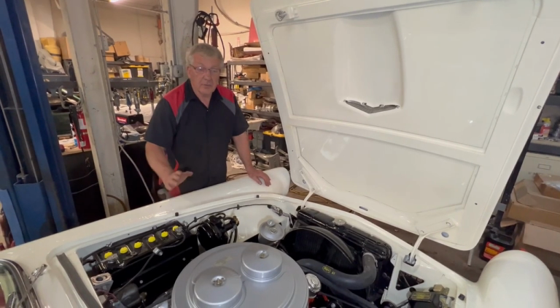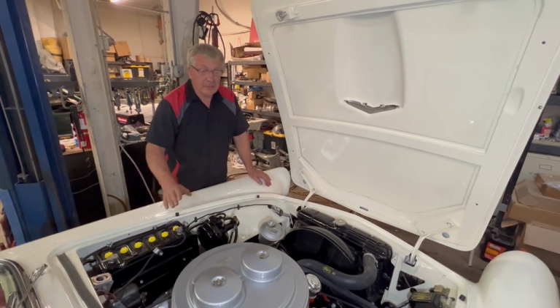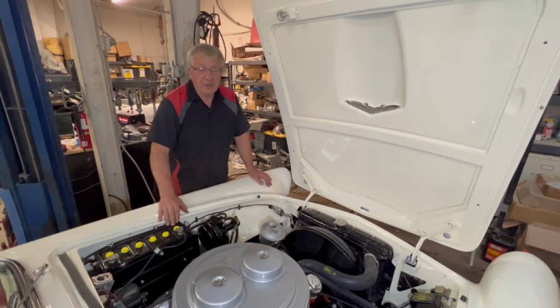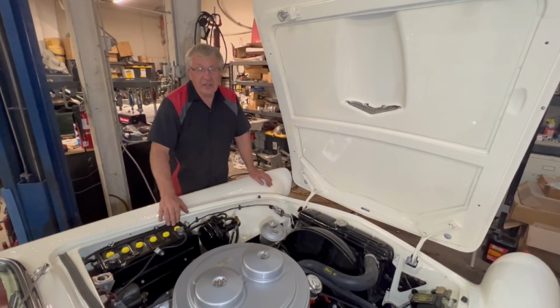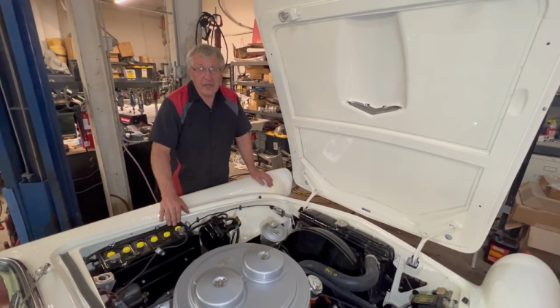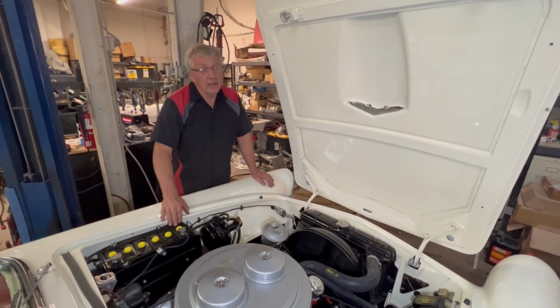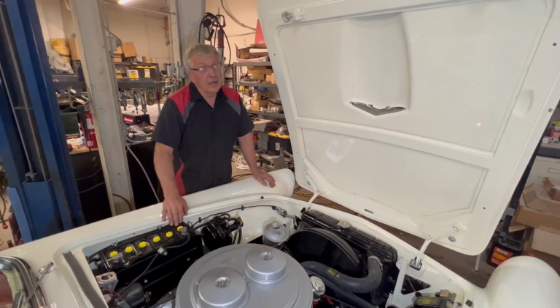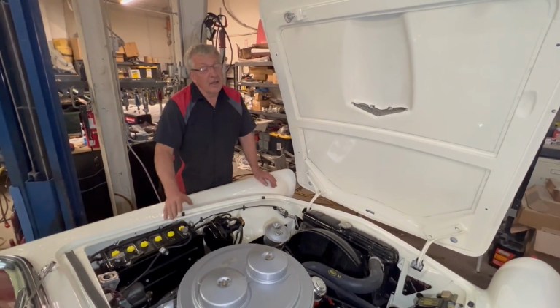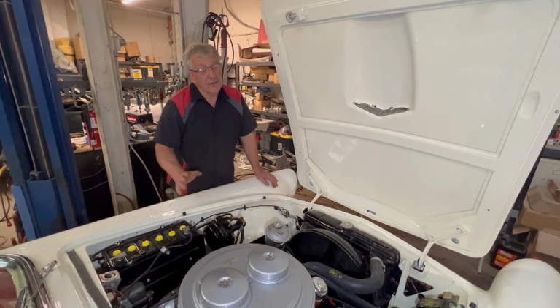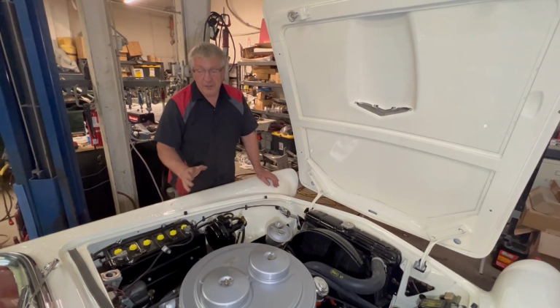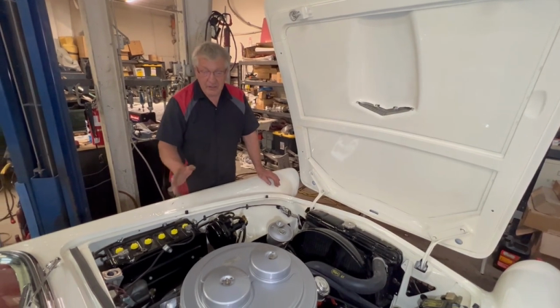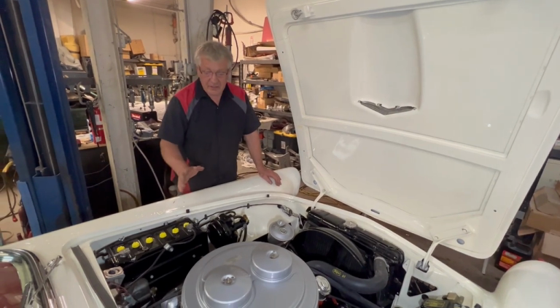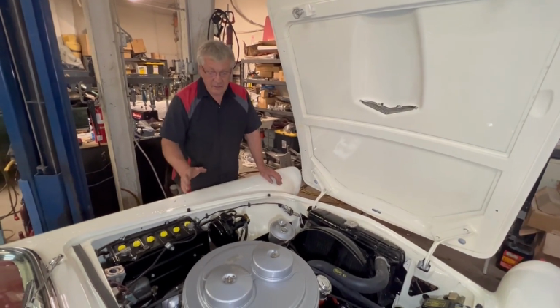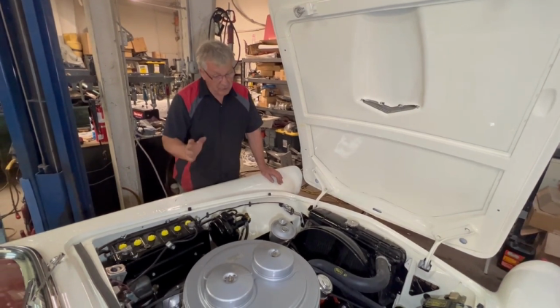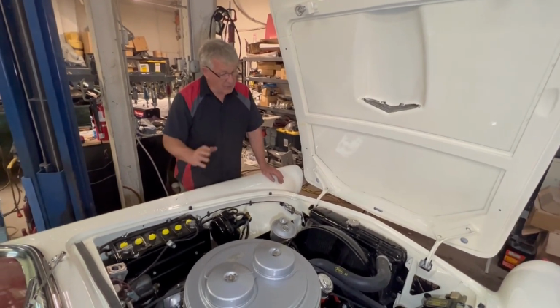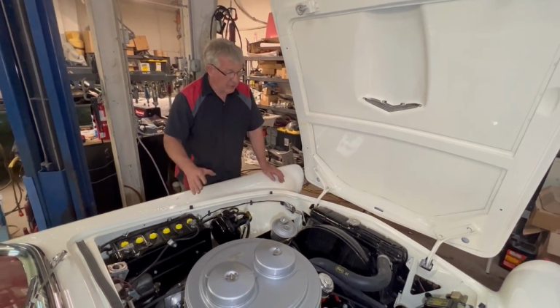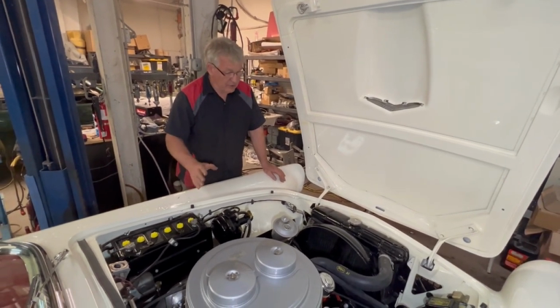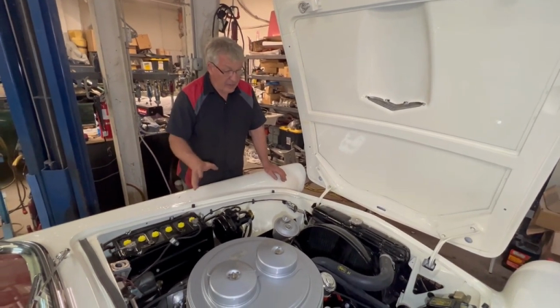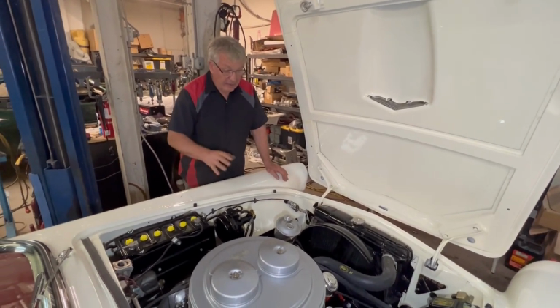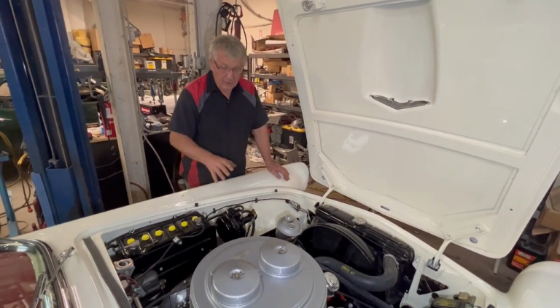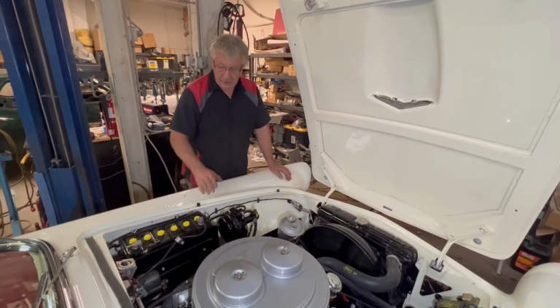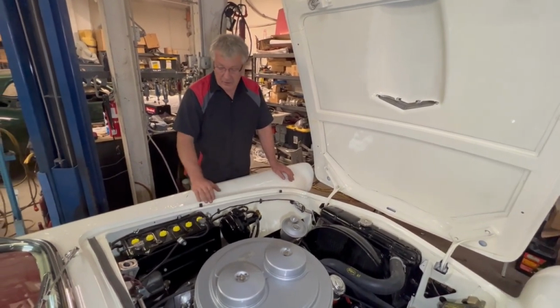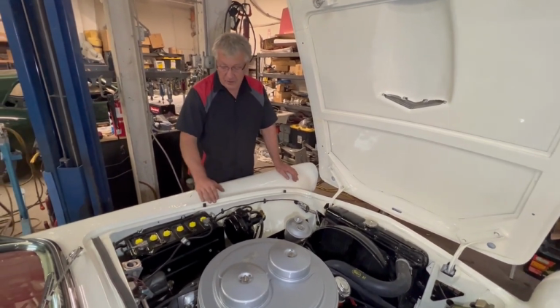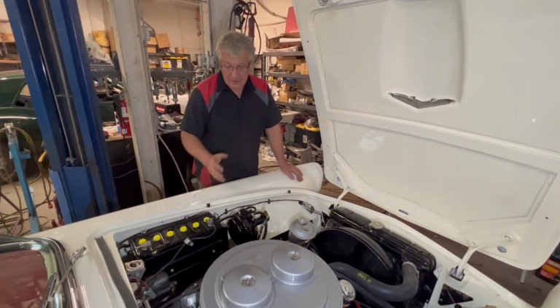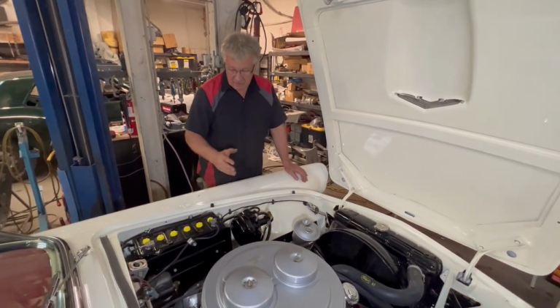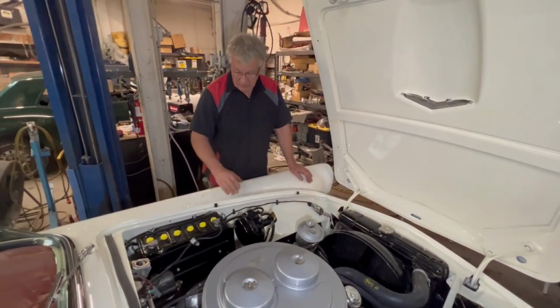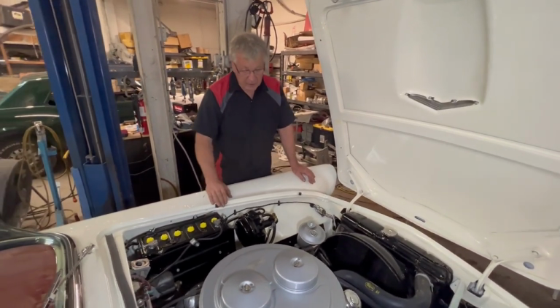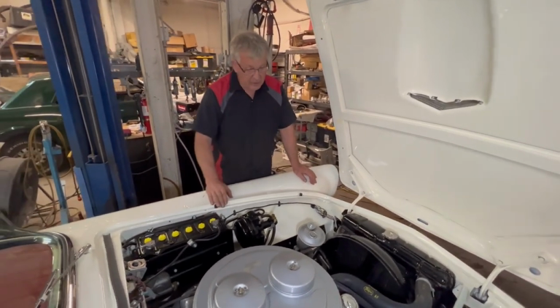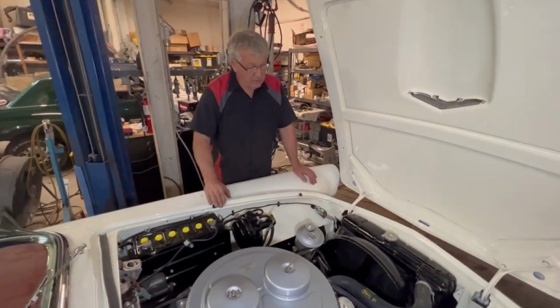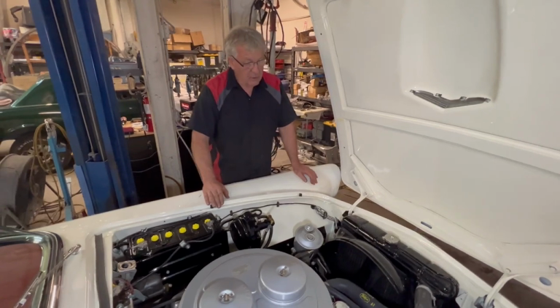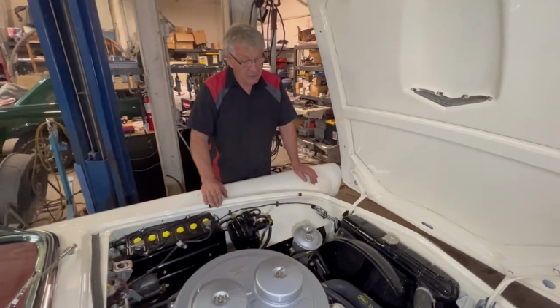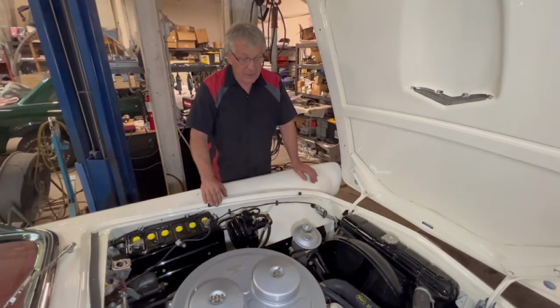We're about to put it in the air, but I thought you guys would like to see under the hood first, because this is really special.